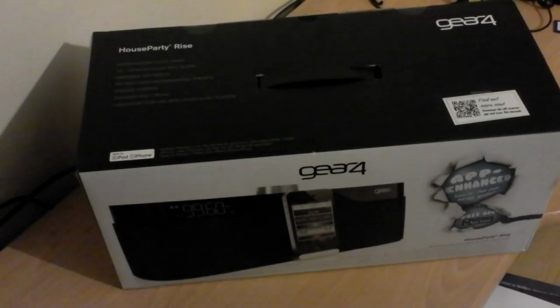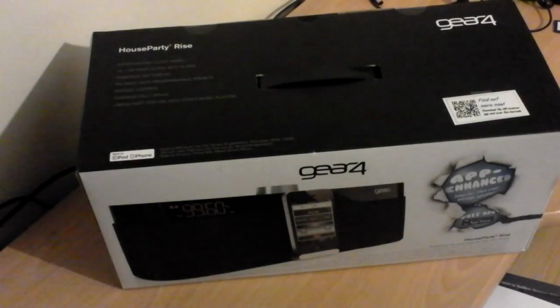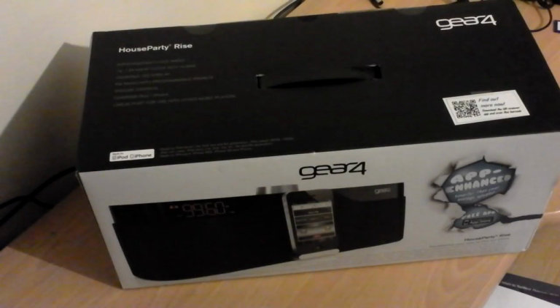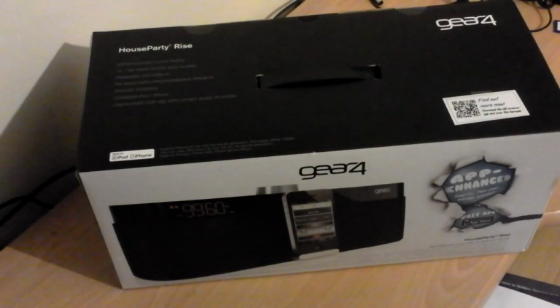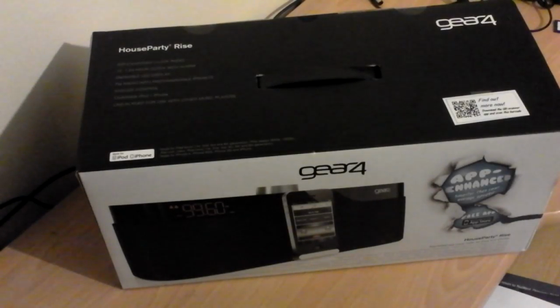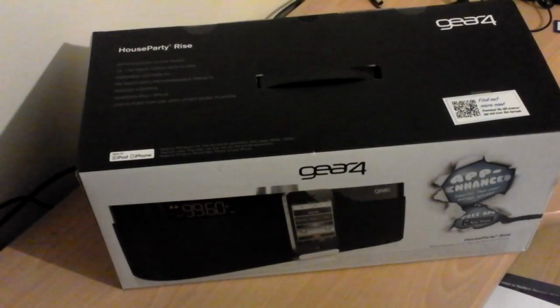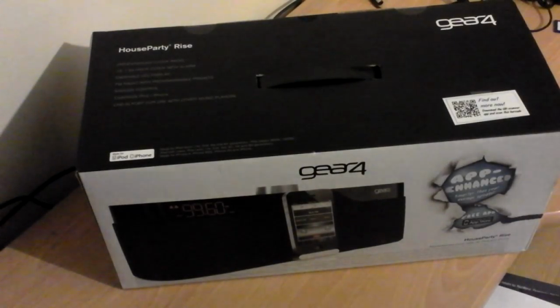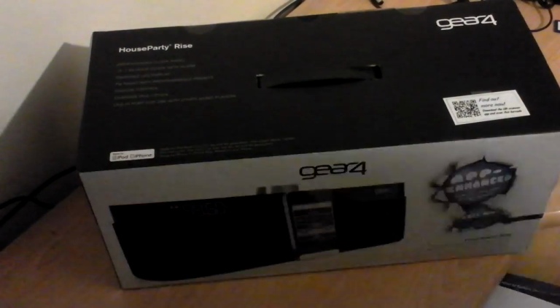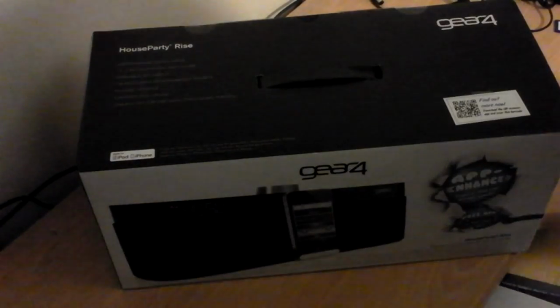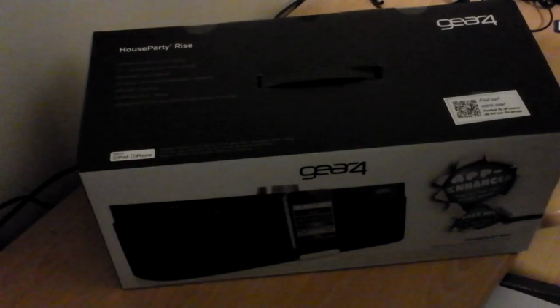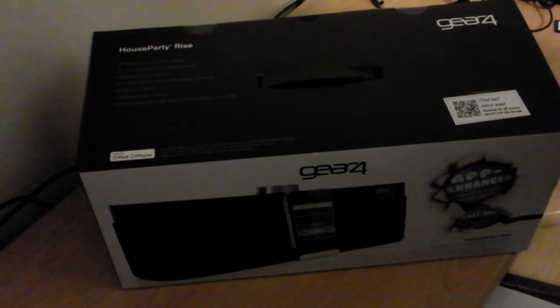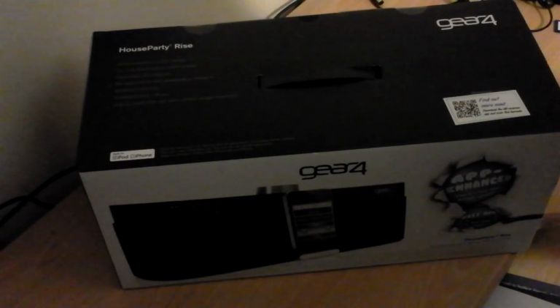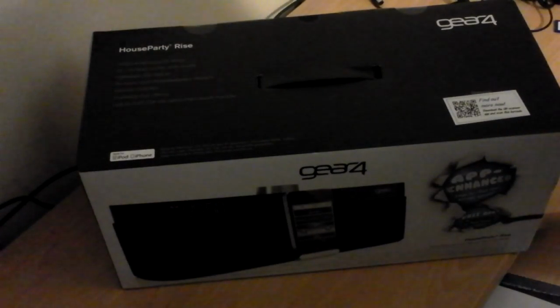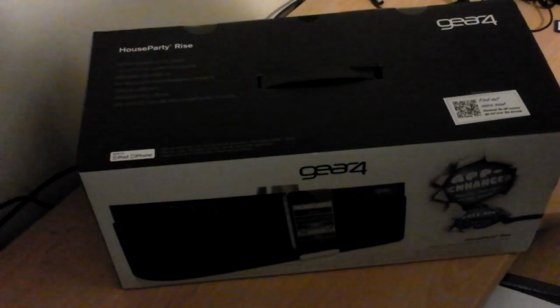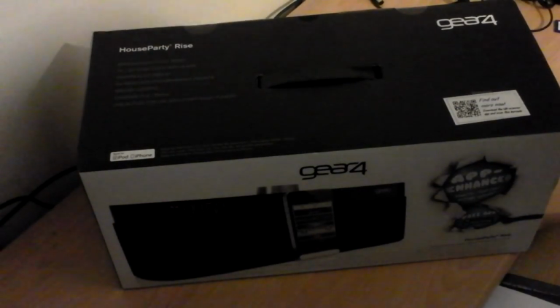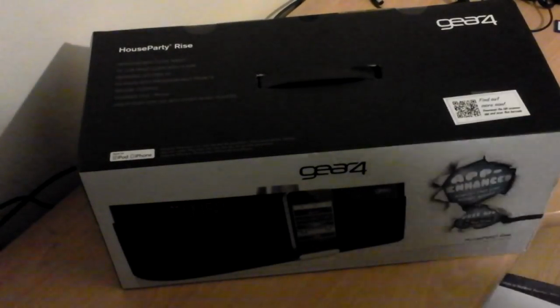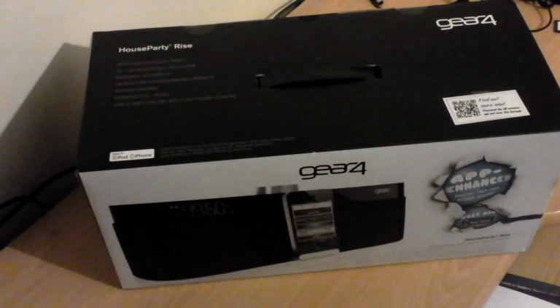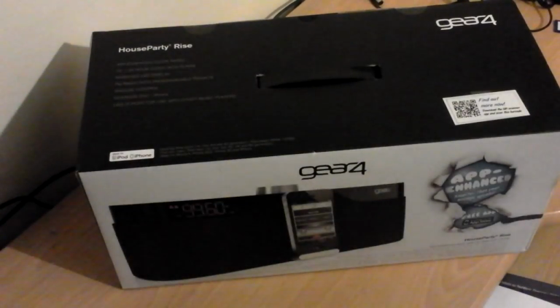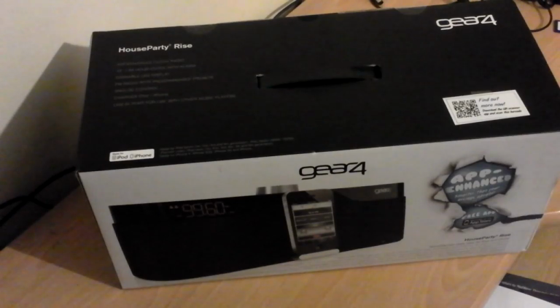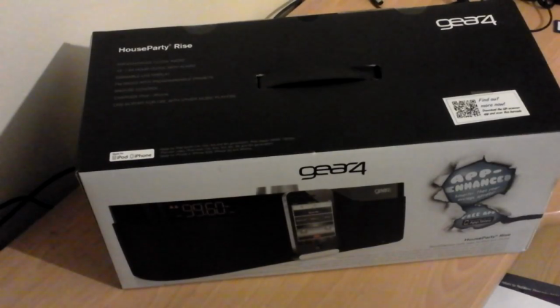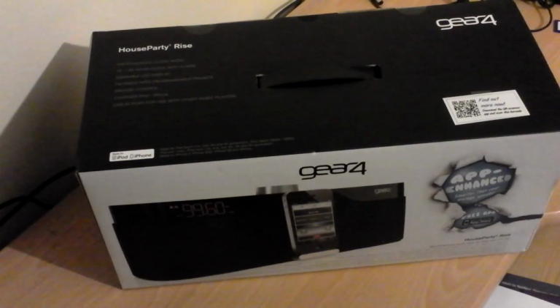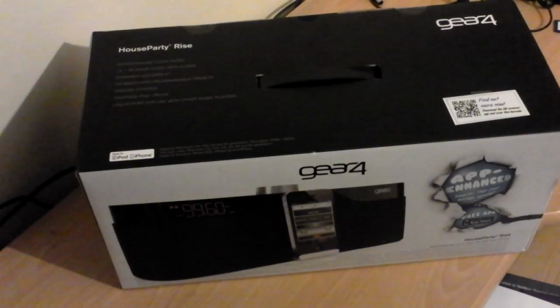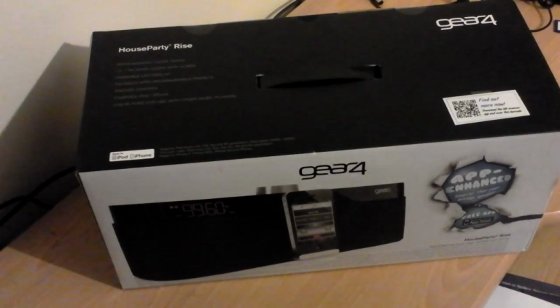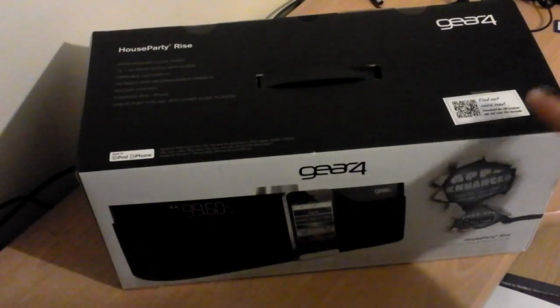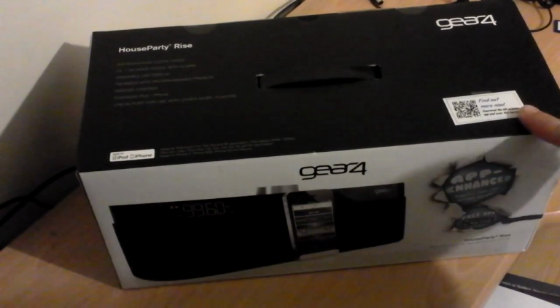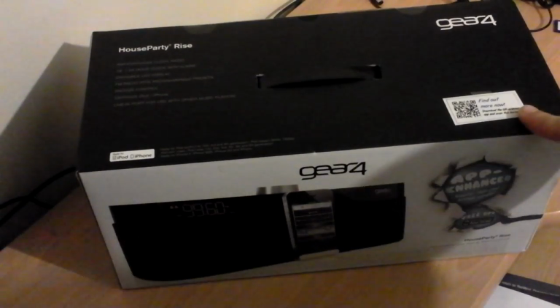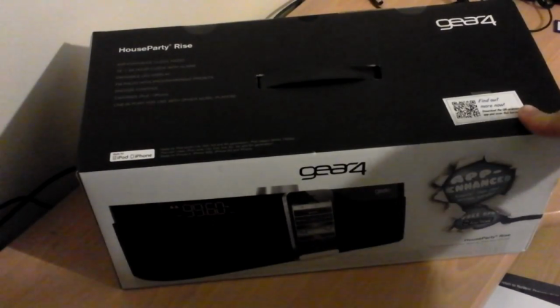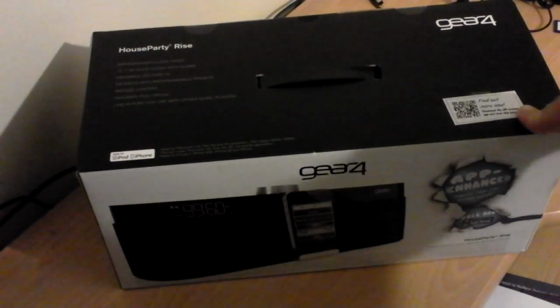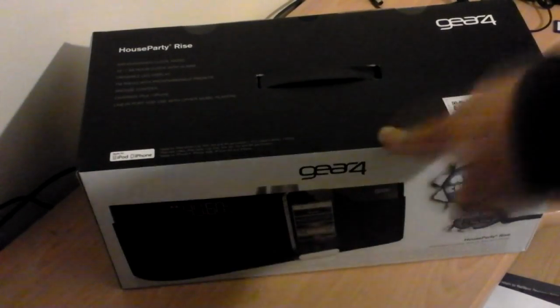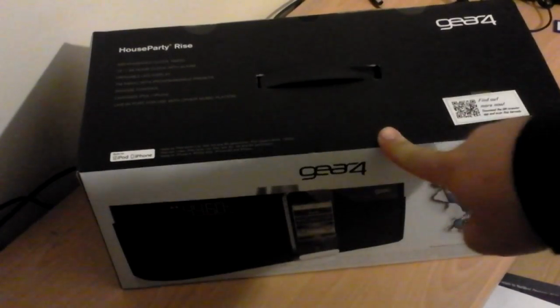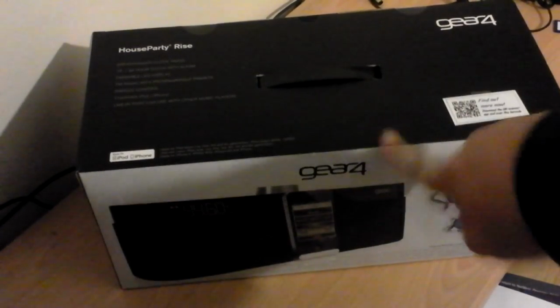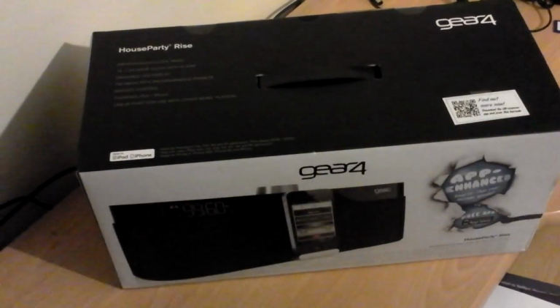Hey YouTubers, you're watching Bore Reviews and today I've got an unboxing of the Gear 4 House Party Rise.